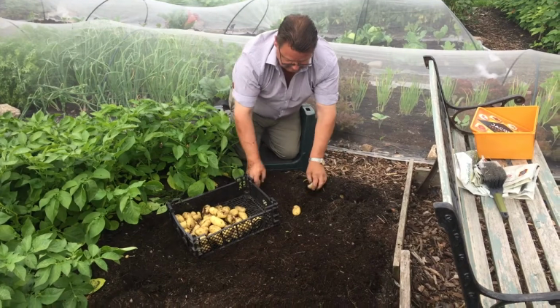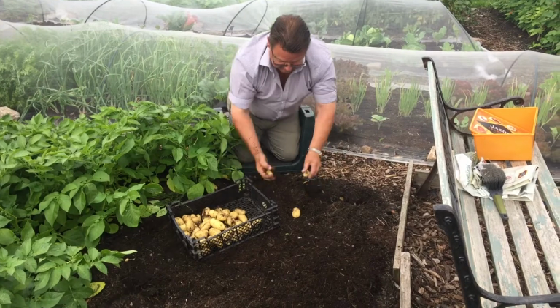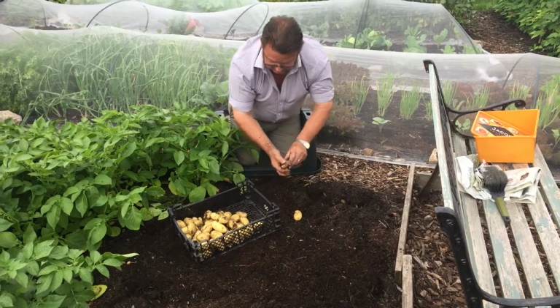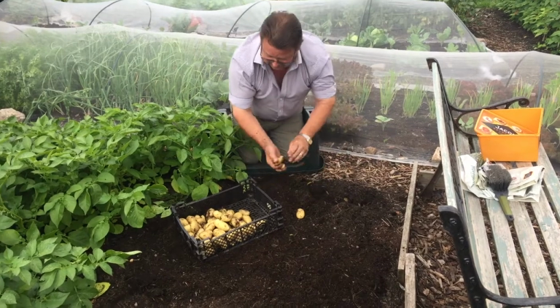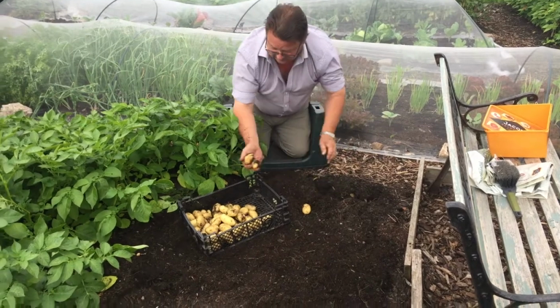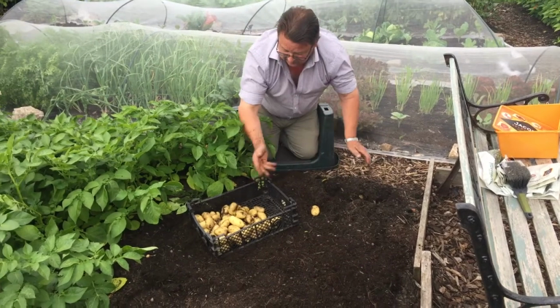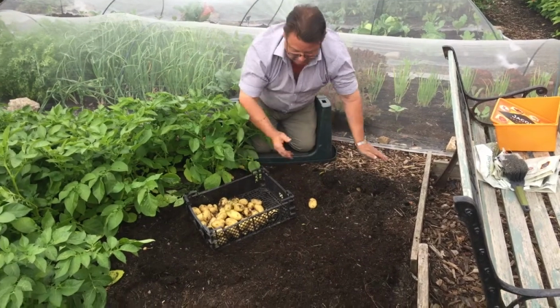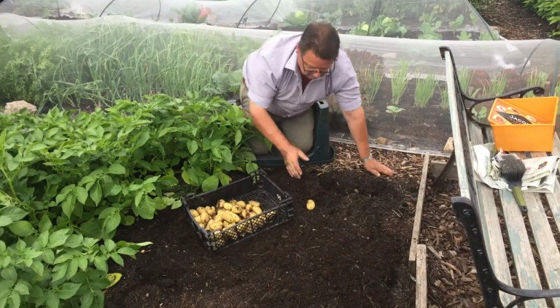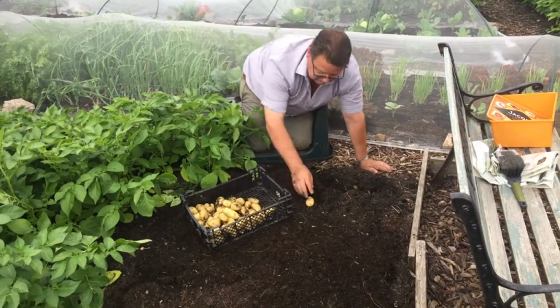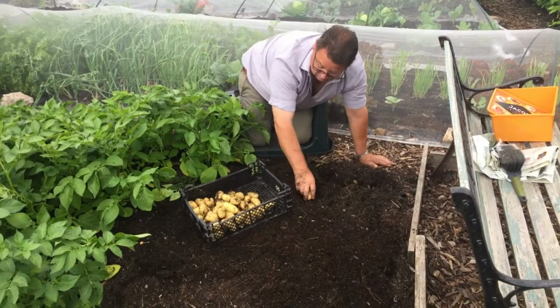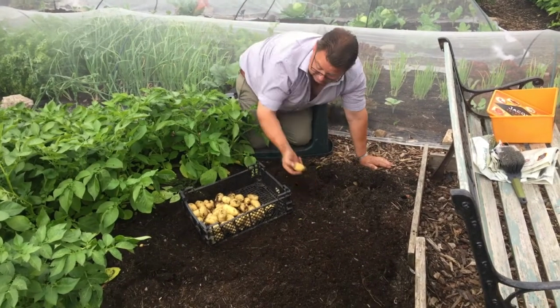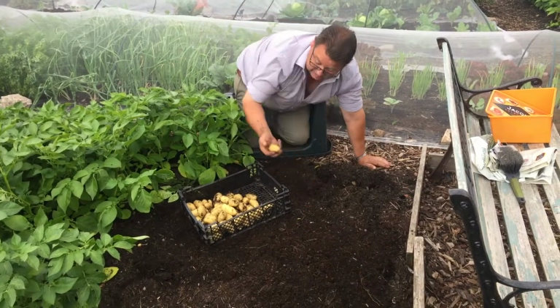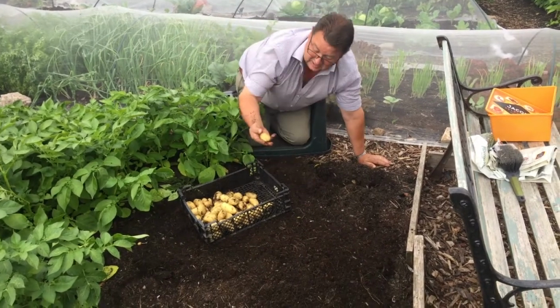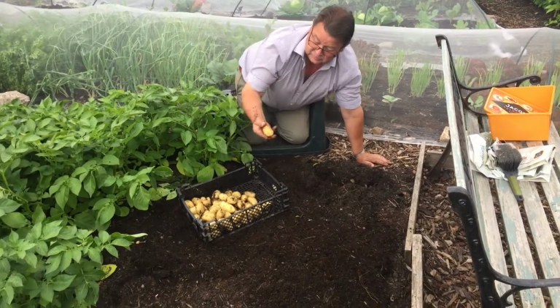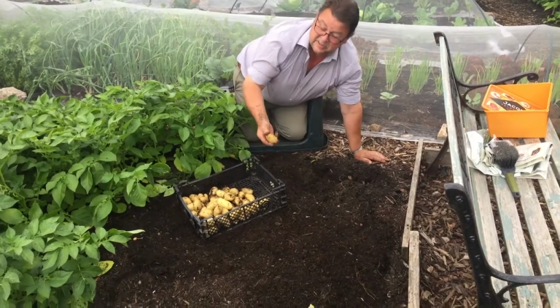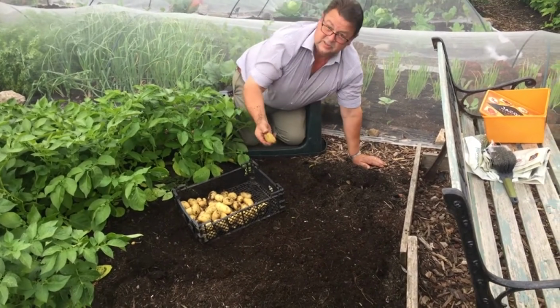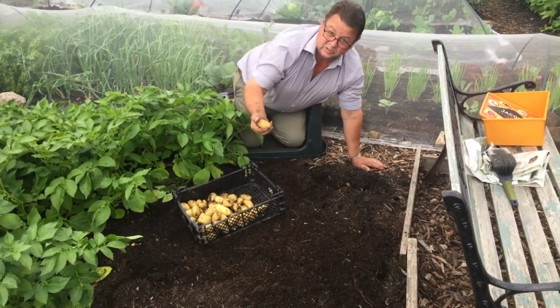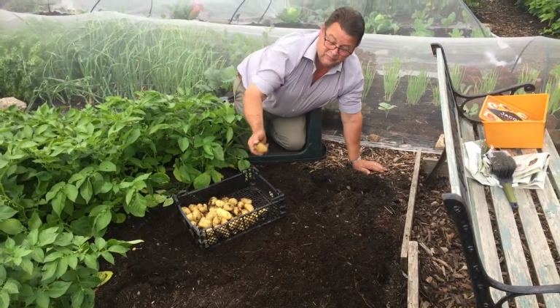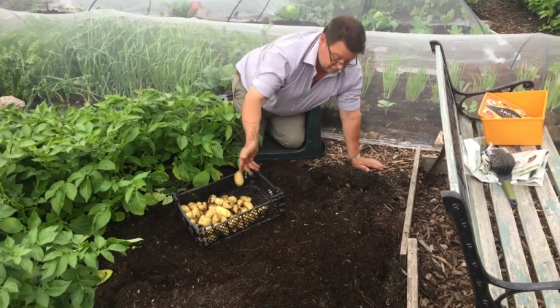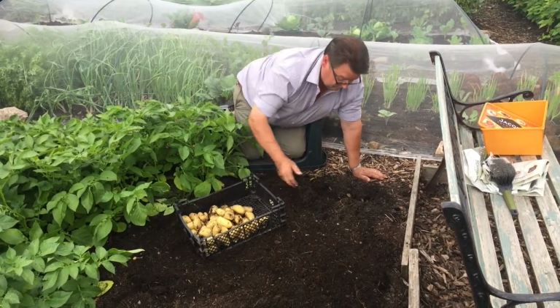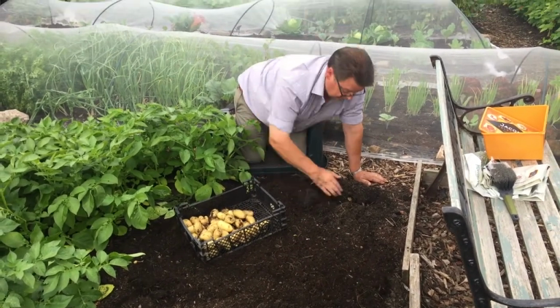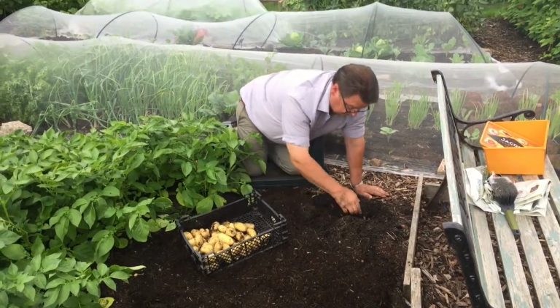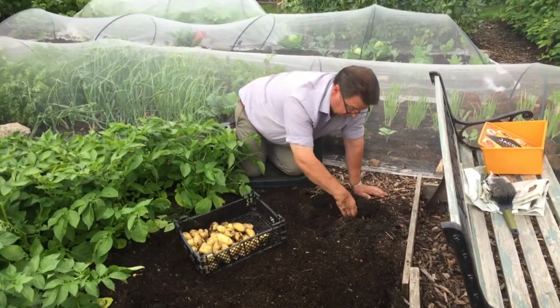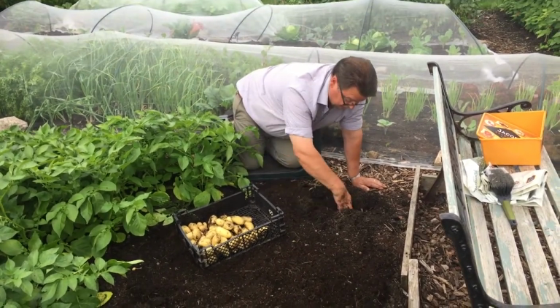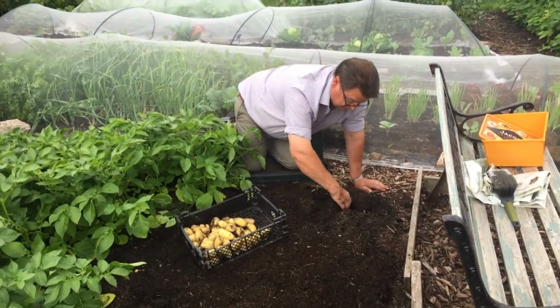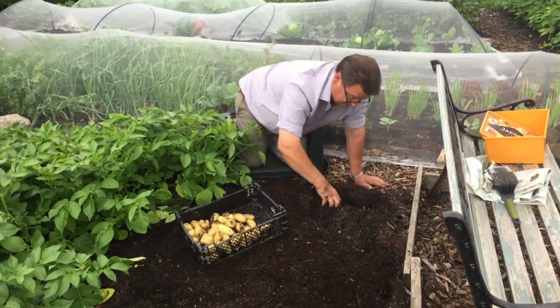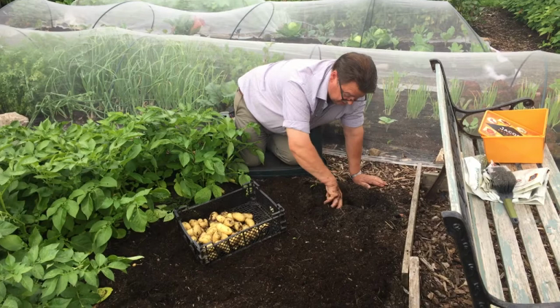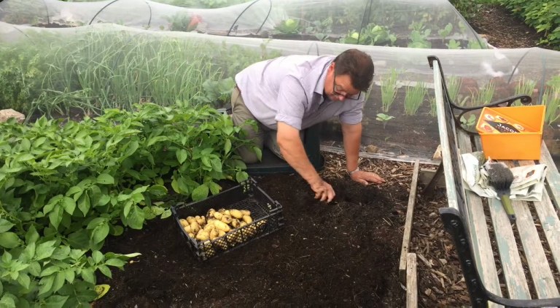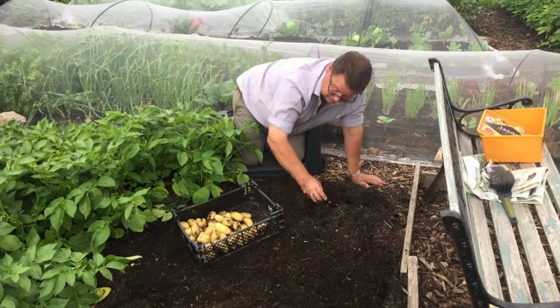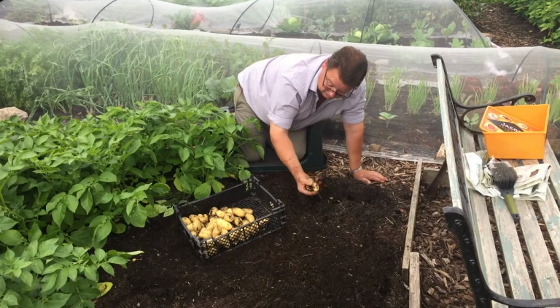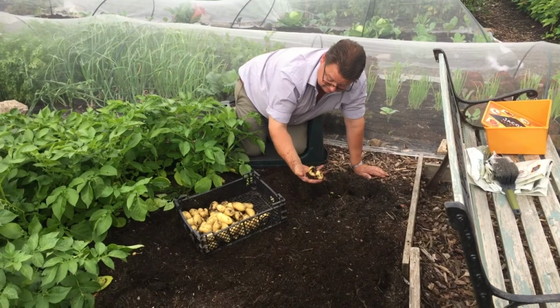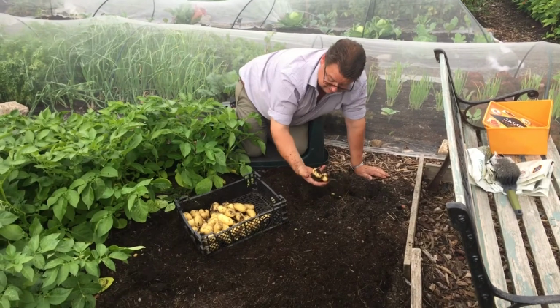A fair few there. There's quite nice sized potatoes actually for second earlies, Charlottes.